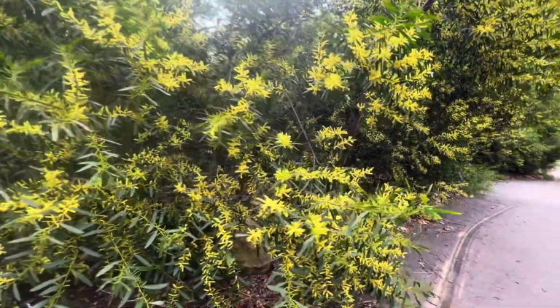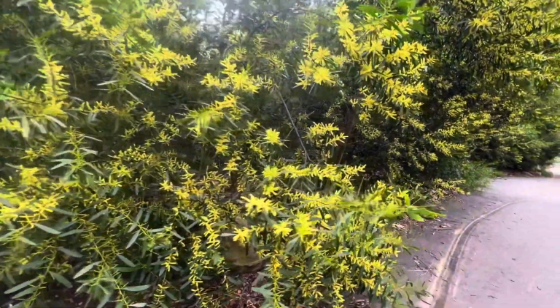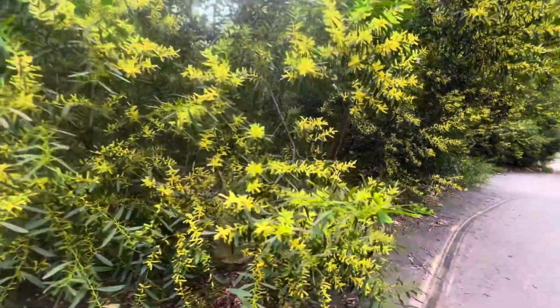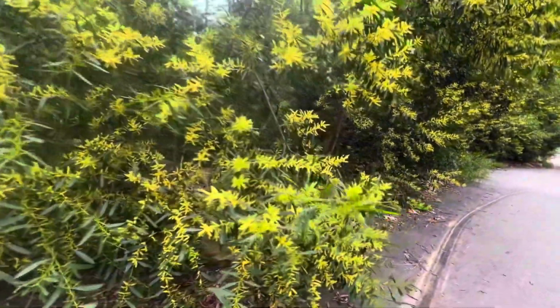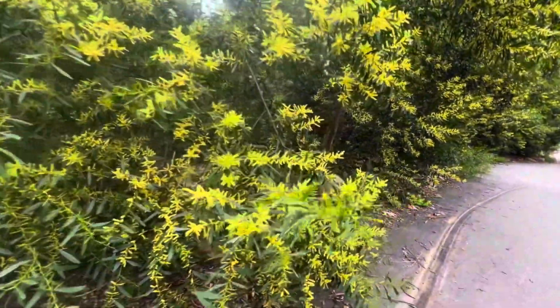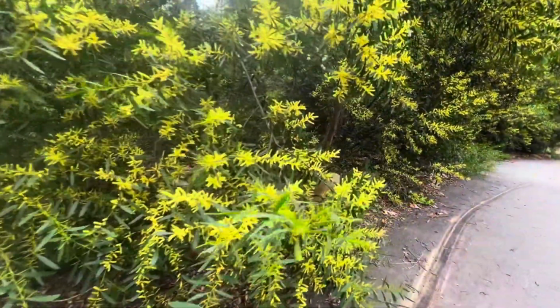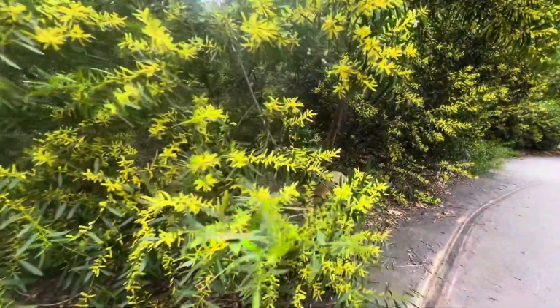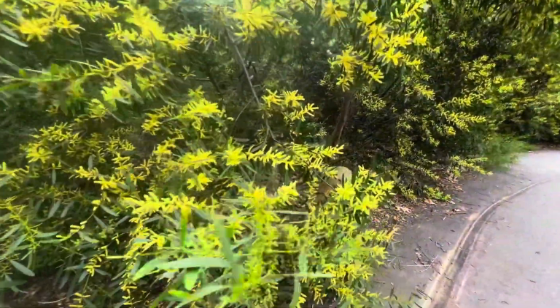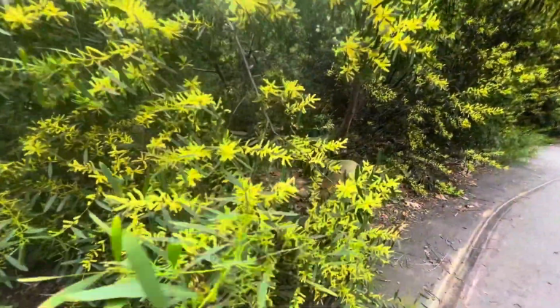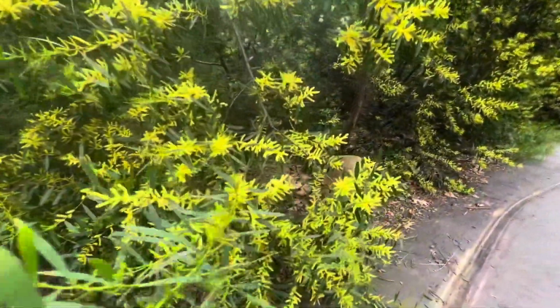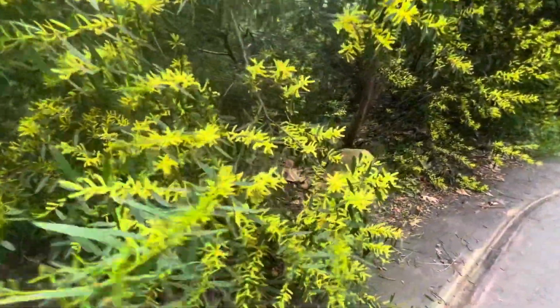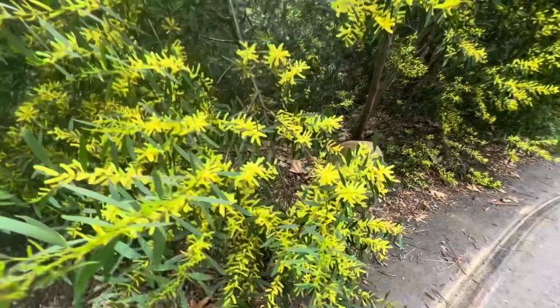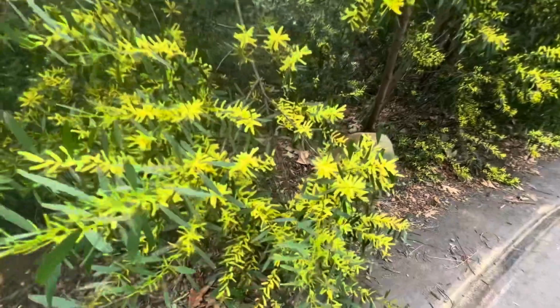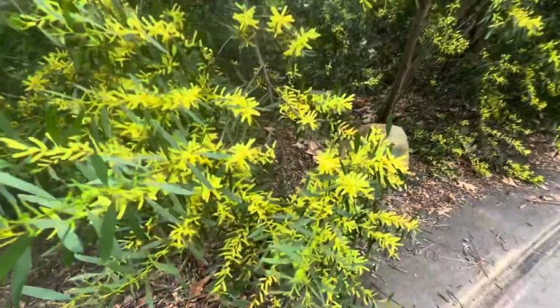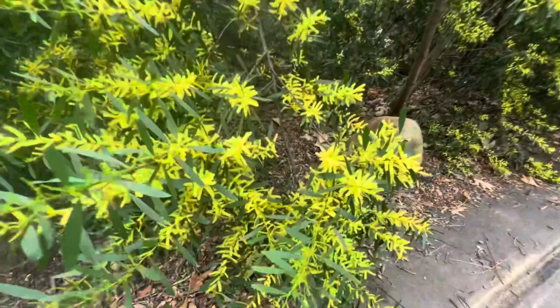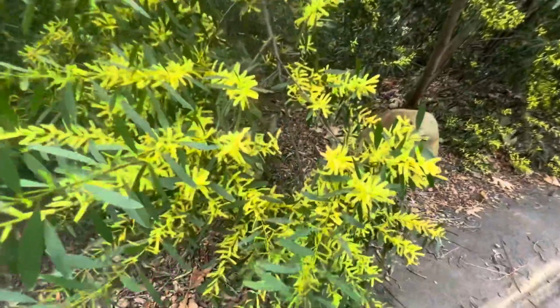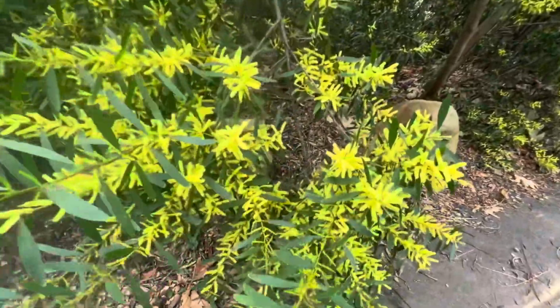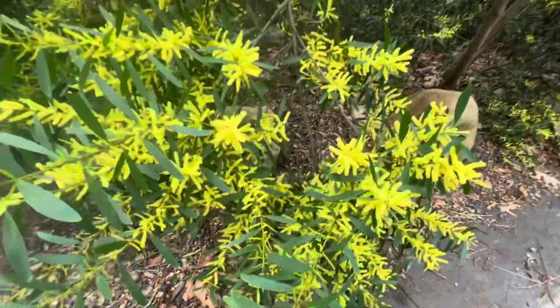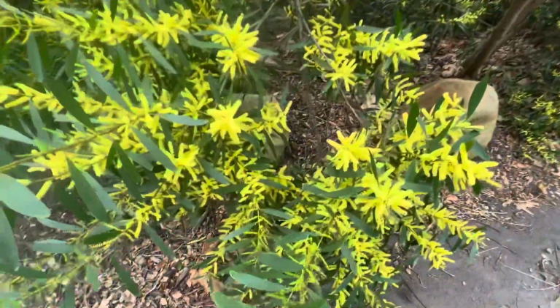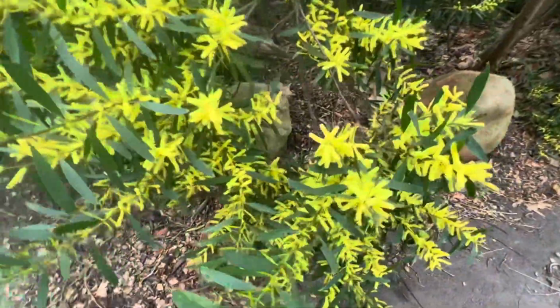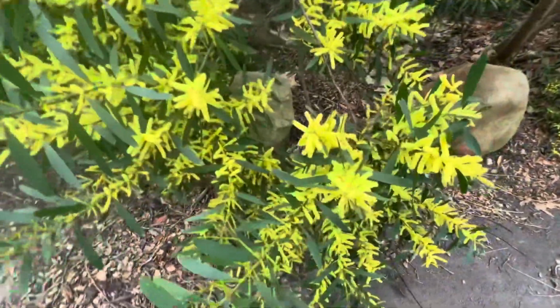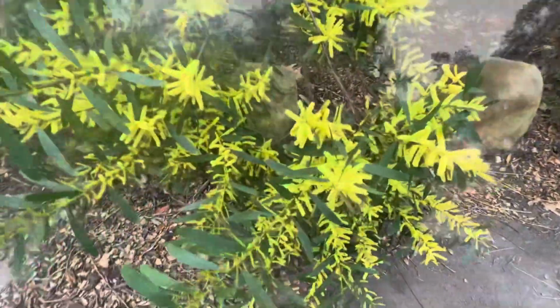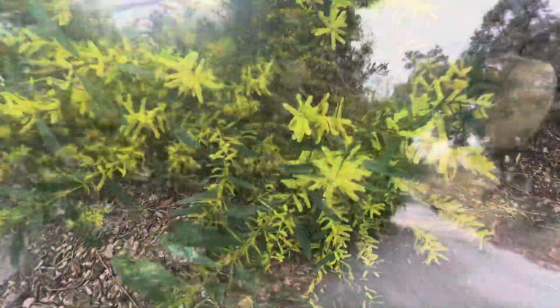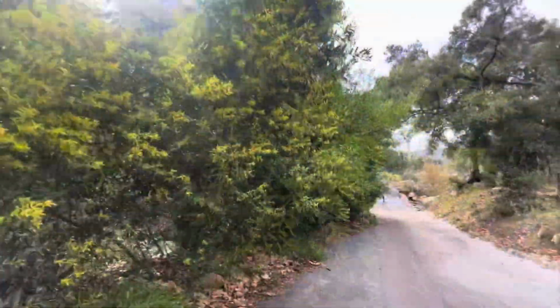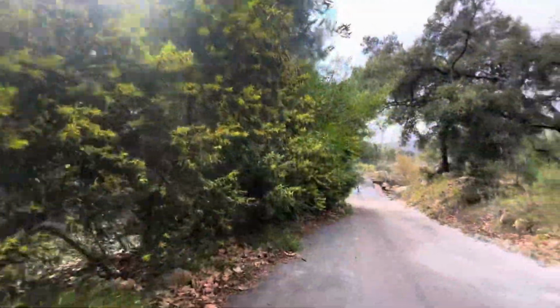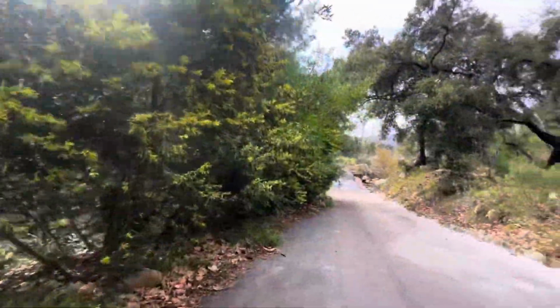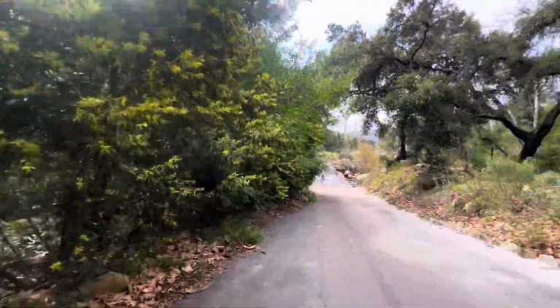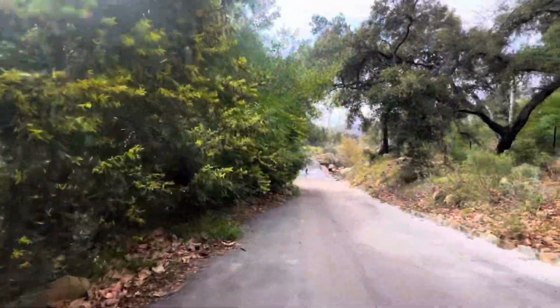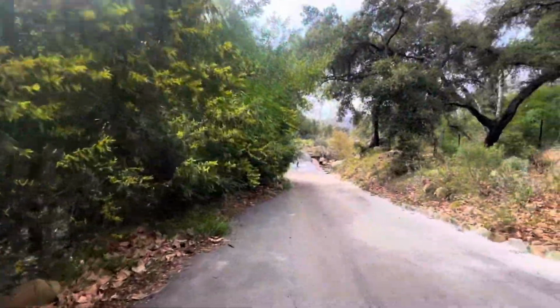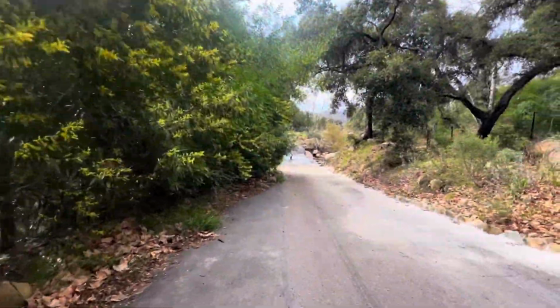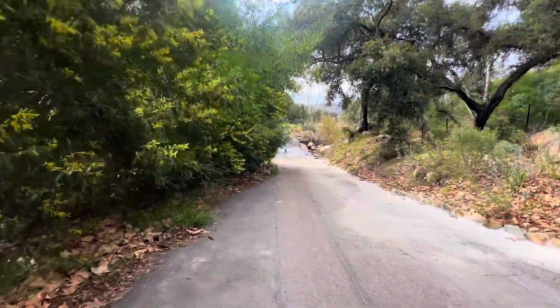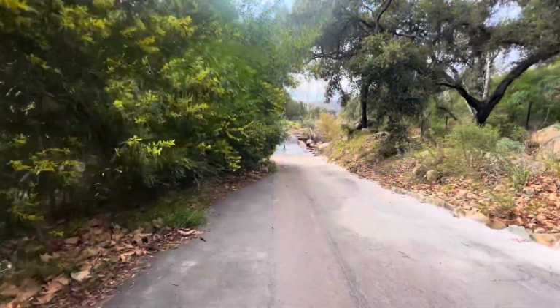That's where the hot spring water is coming from. Wow, these are nice in bloom. Walking back now.